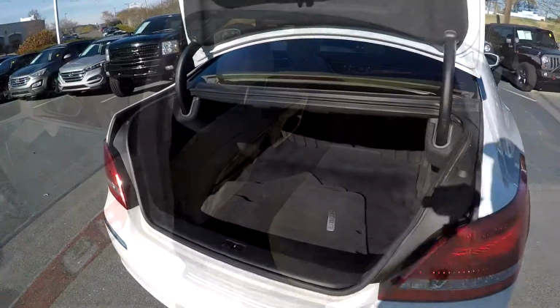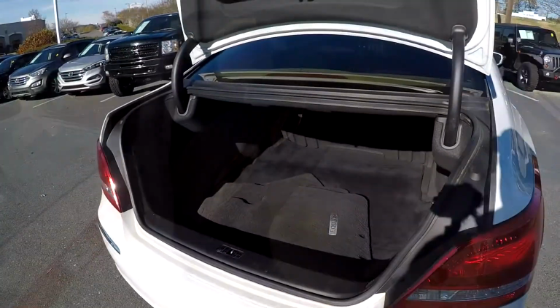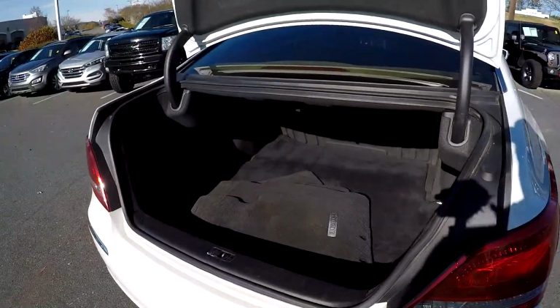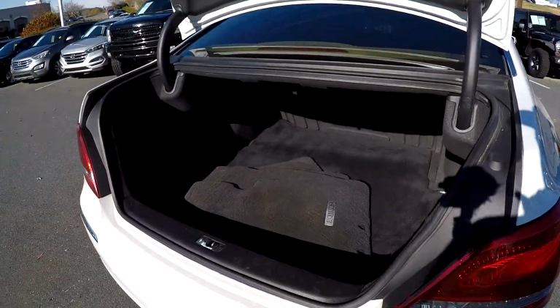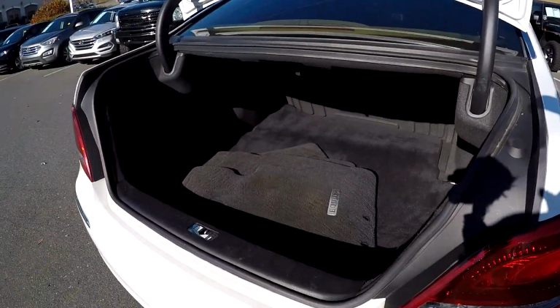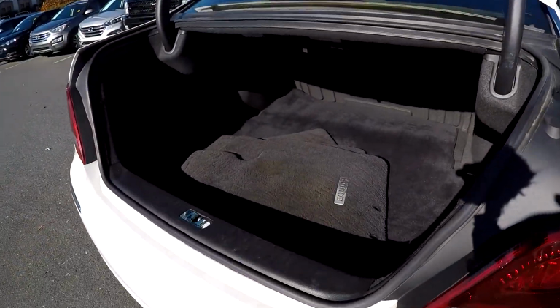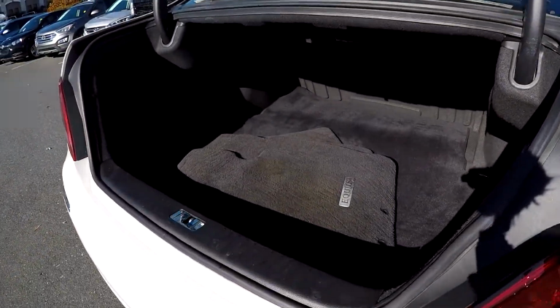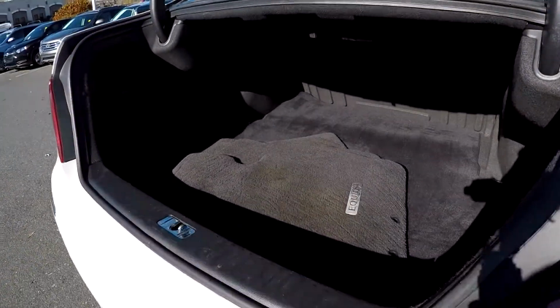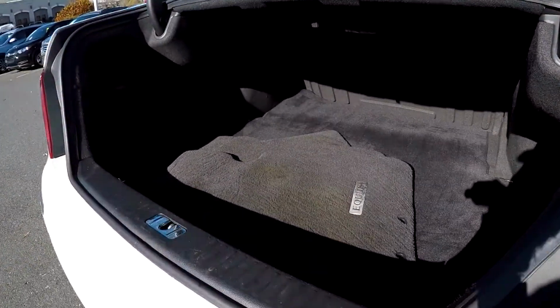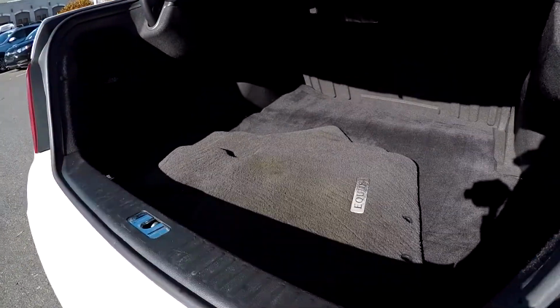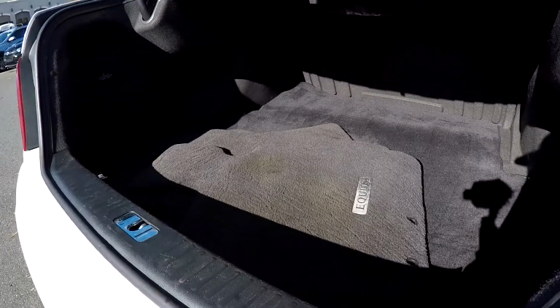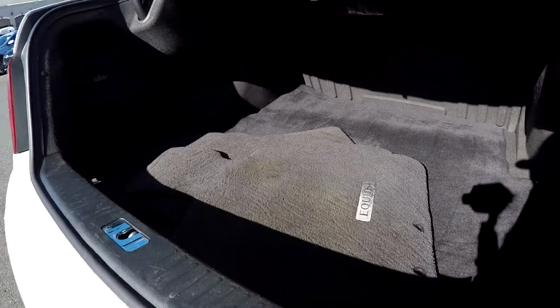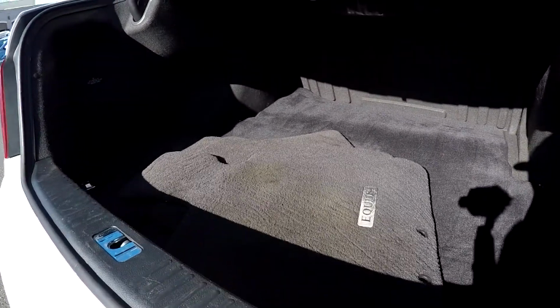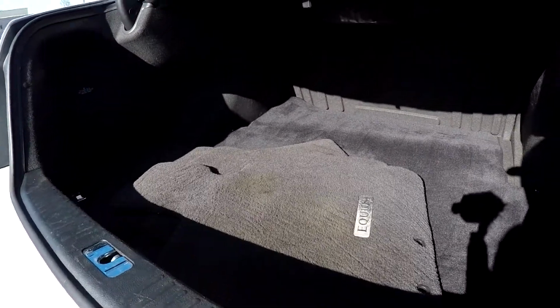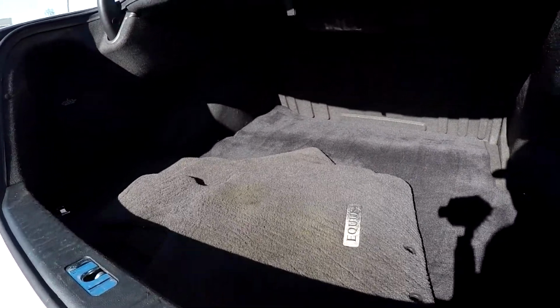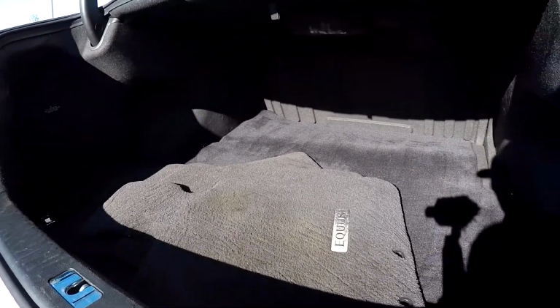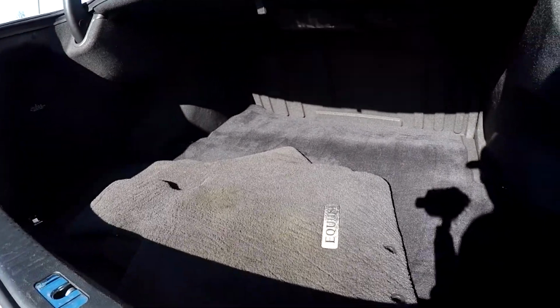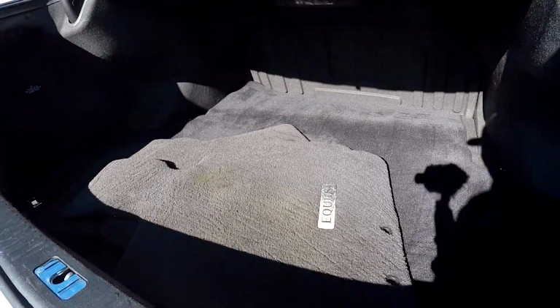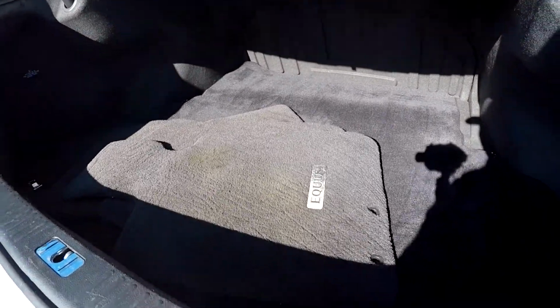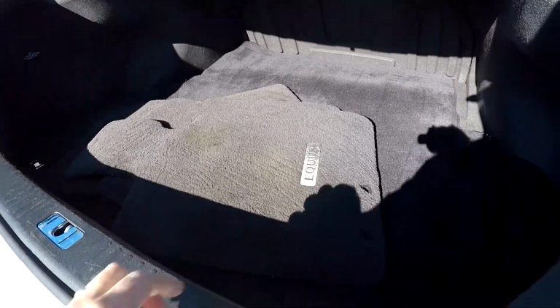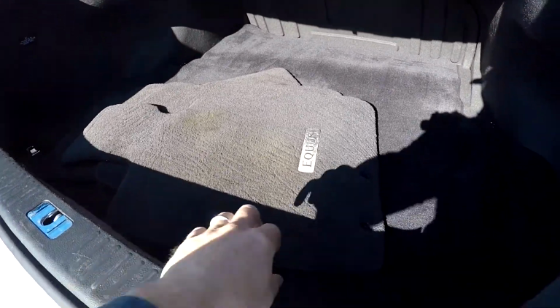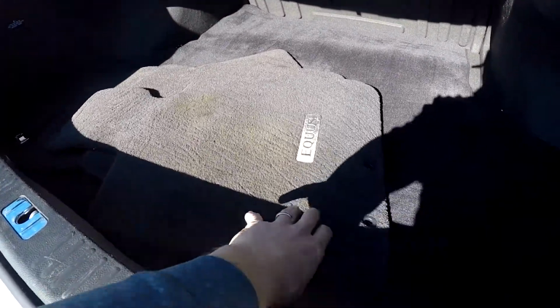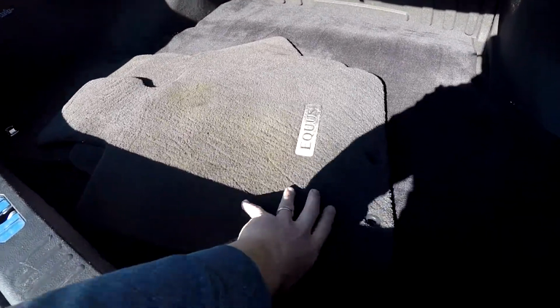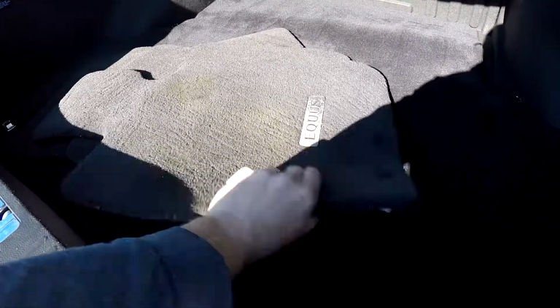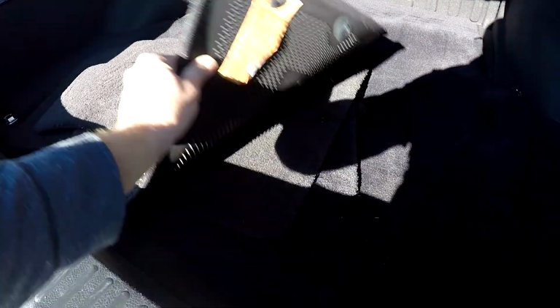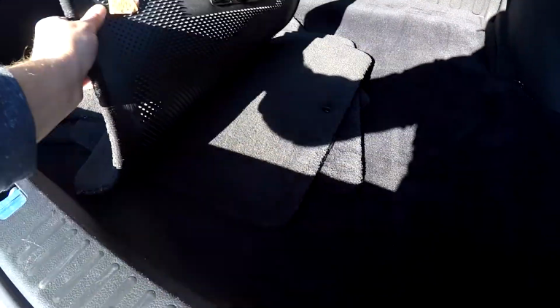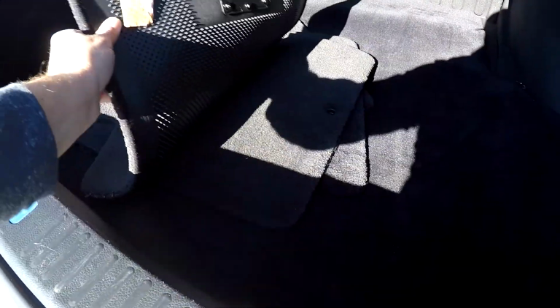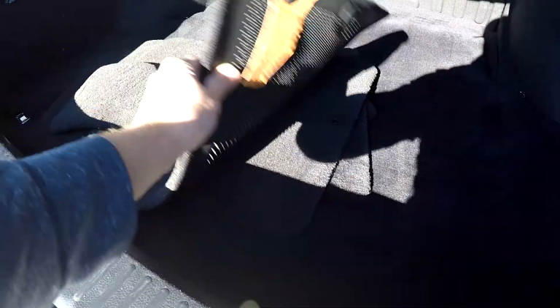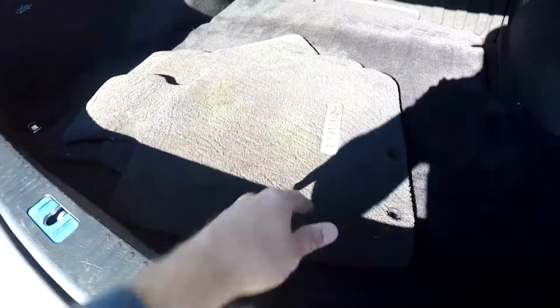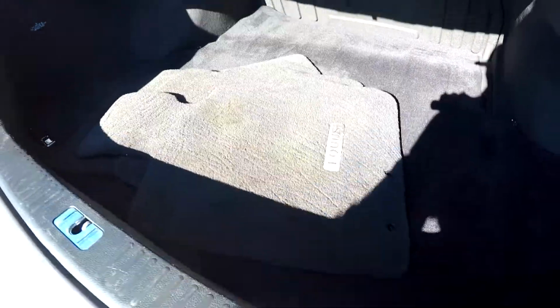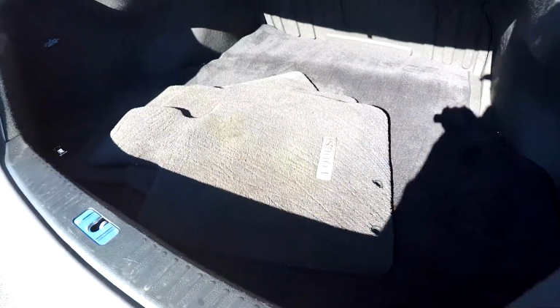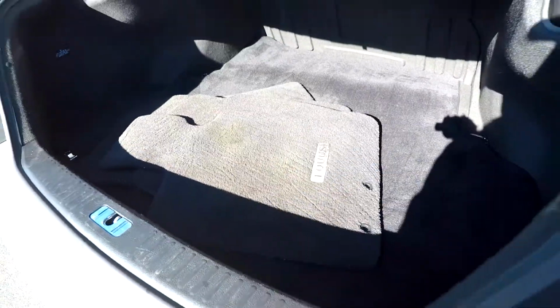Looking inside the trunk, there's a lot of cargo space back here, and all of your original carpet mats have been included.